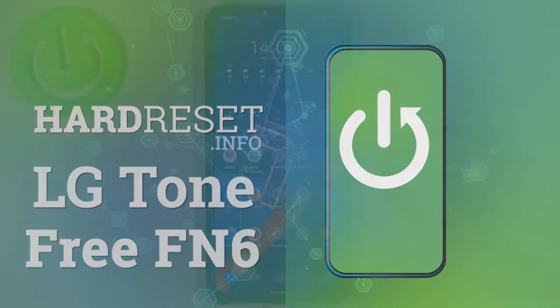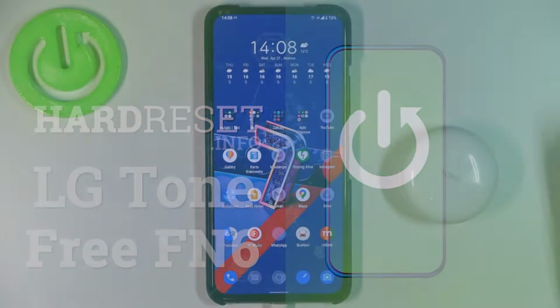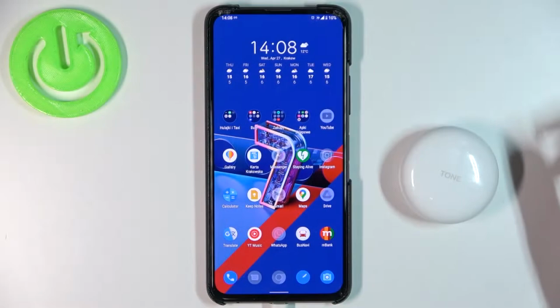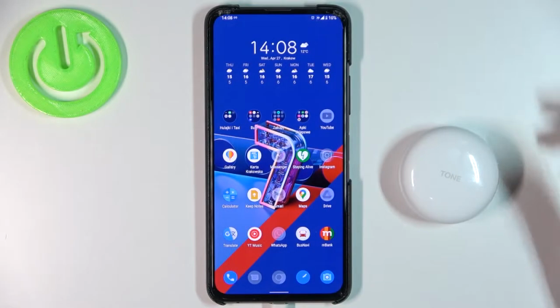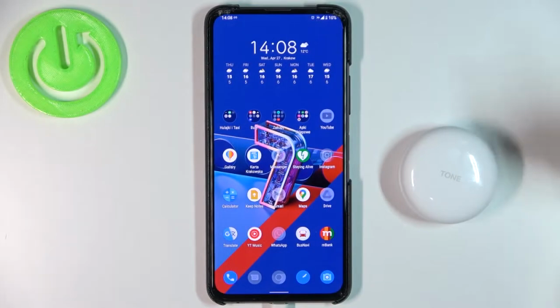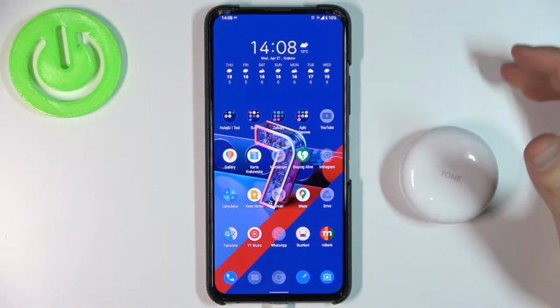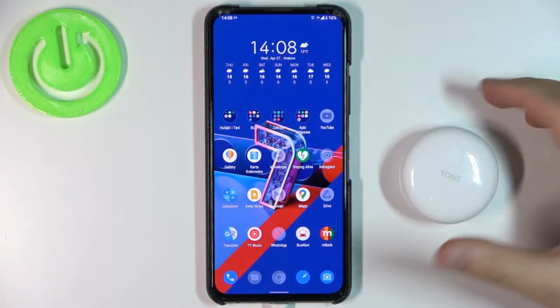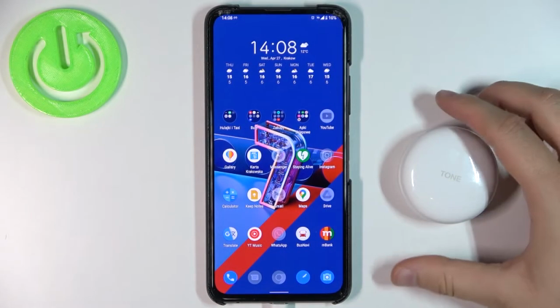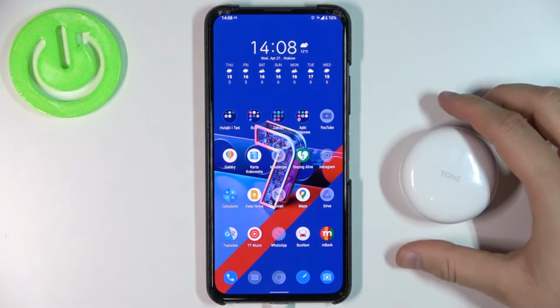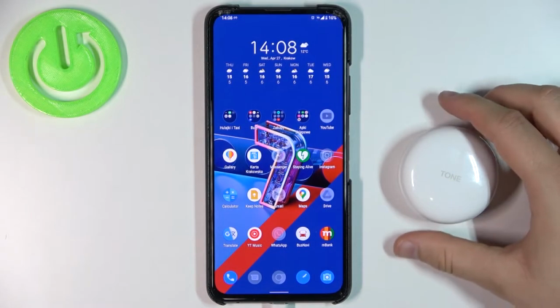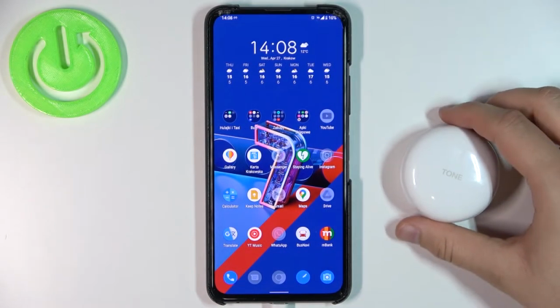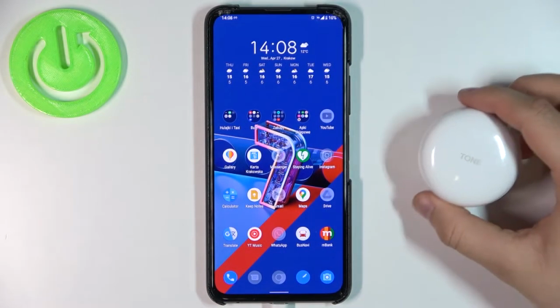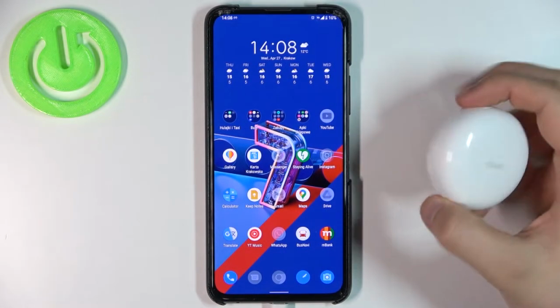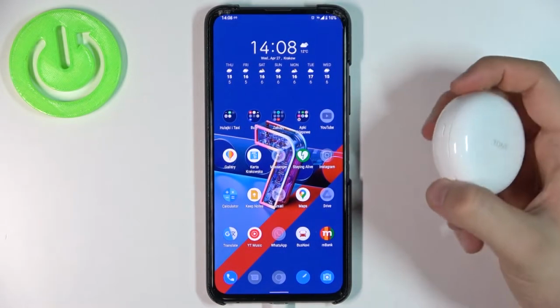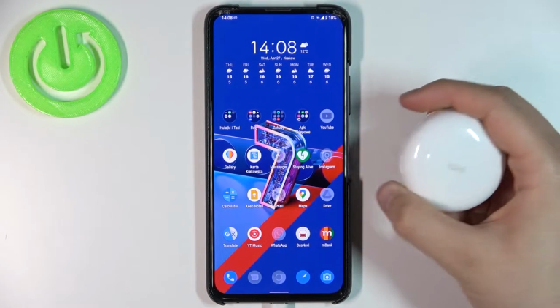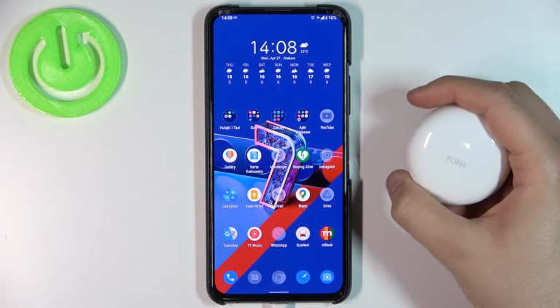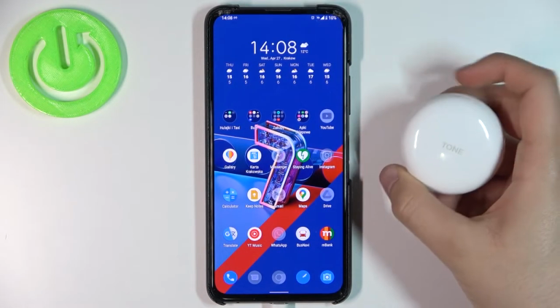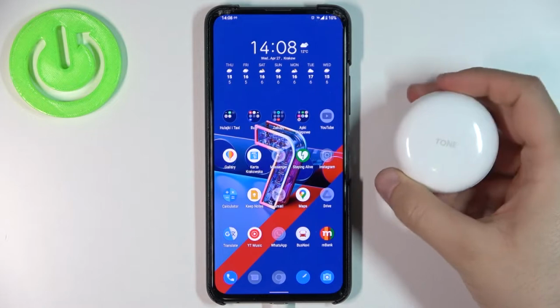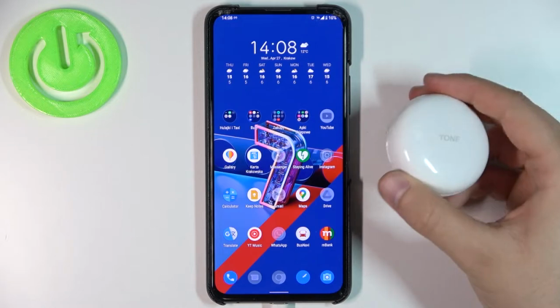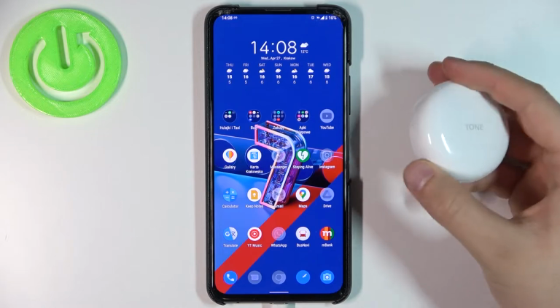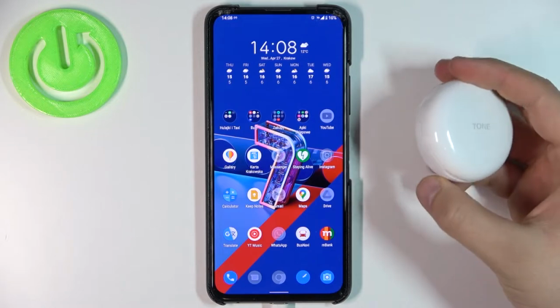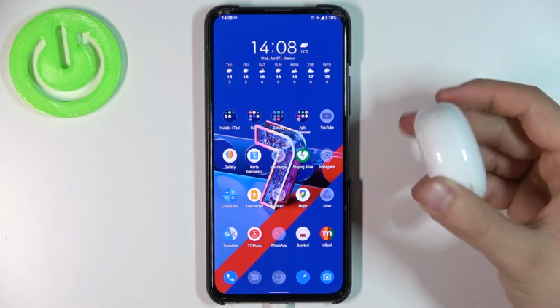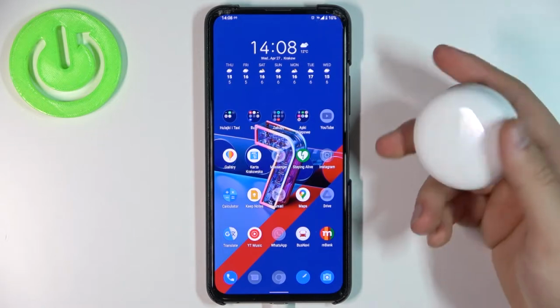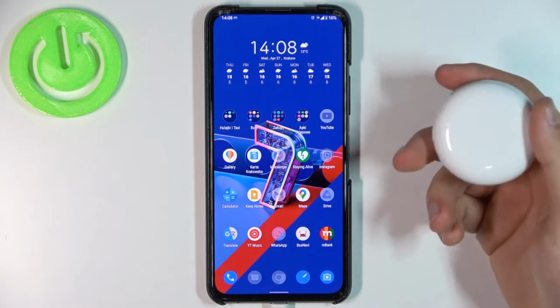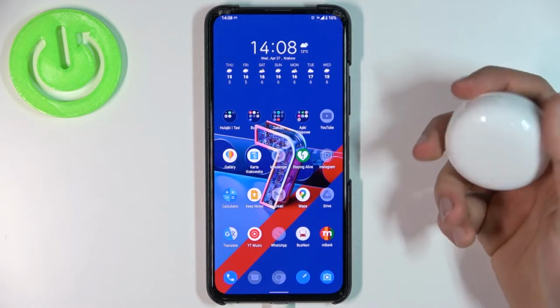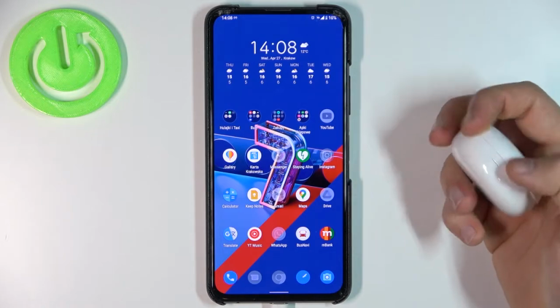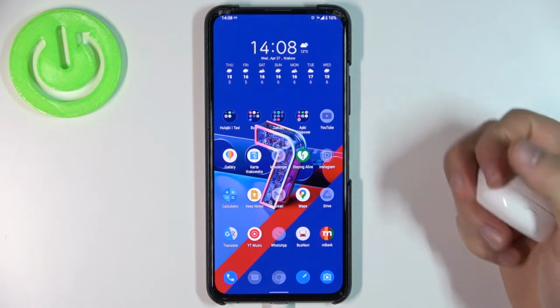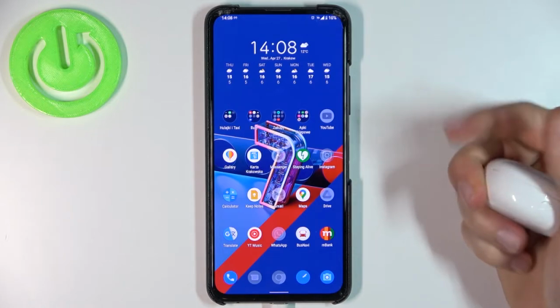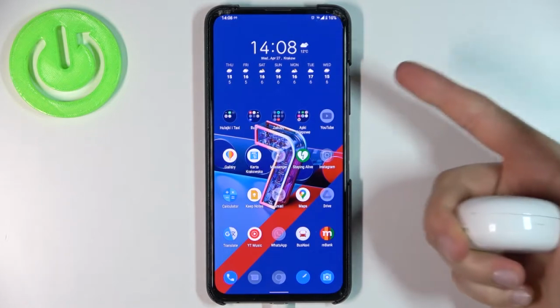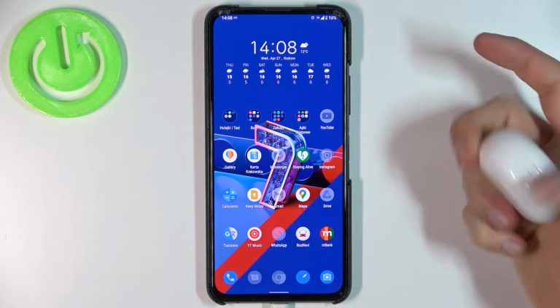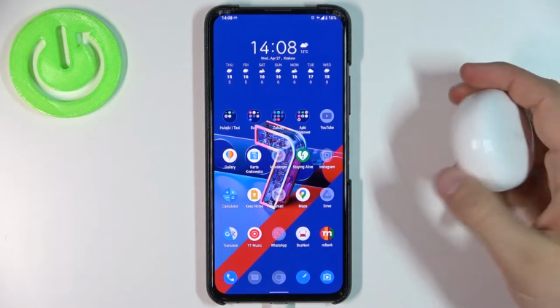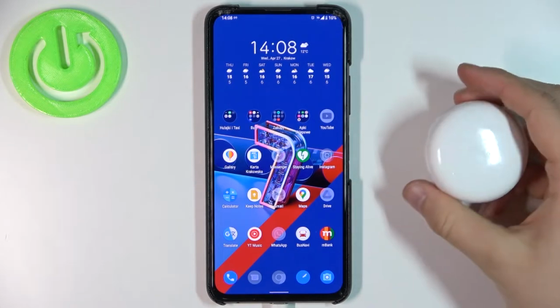Welcome guys! In this video I'm gonna show you how to quickly pair your LG Tone 3 earbuds to your Android smartphone.